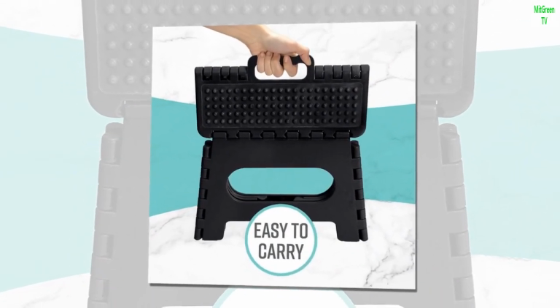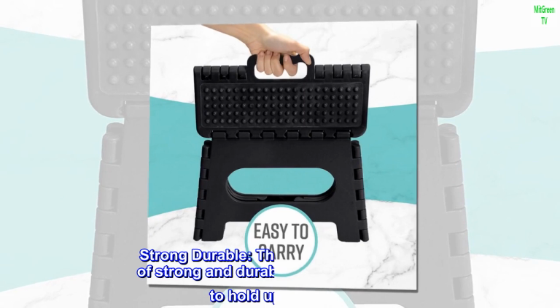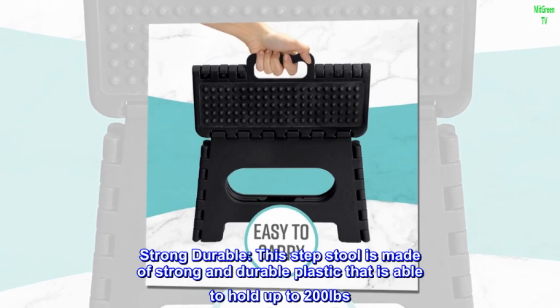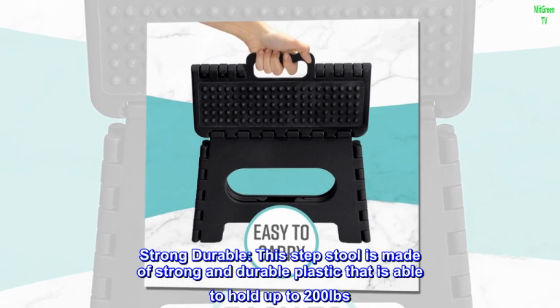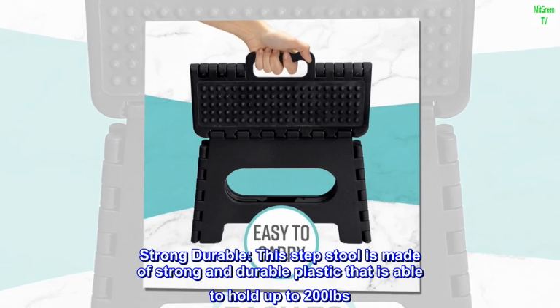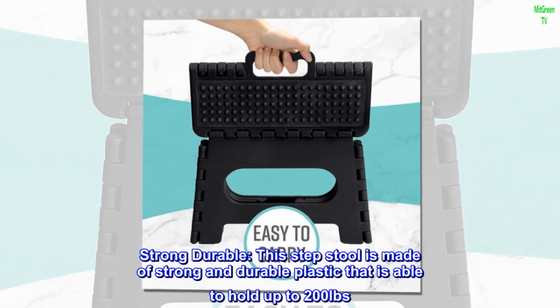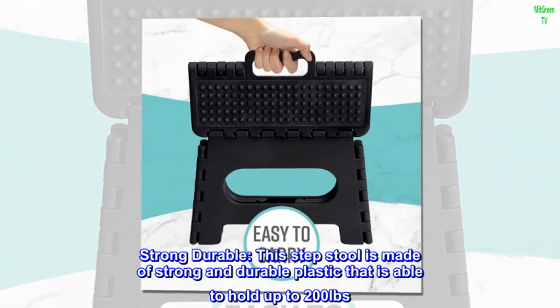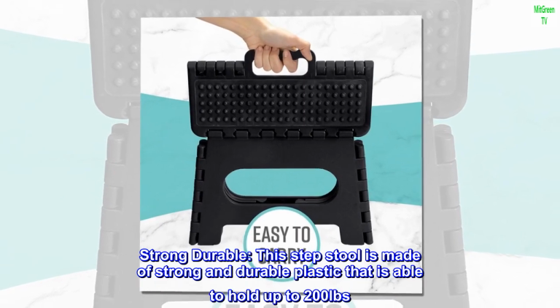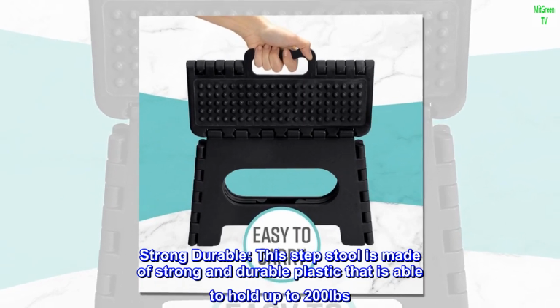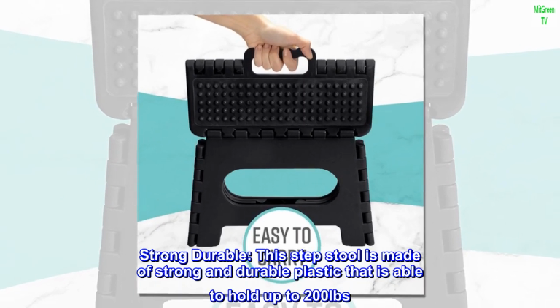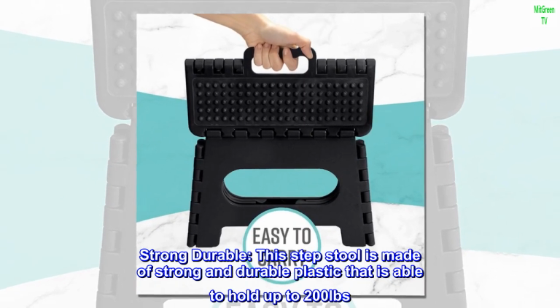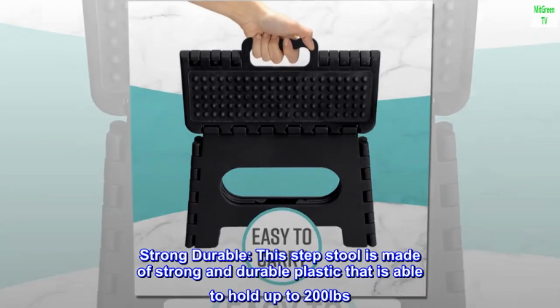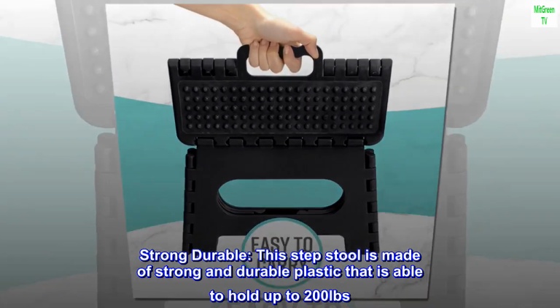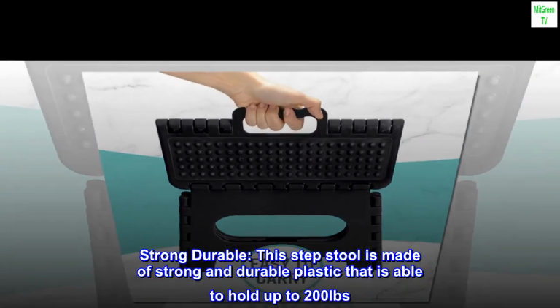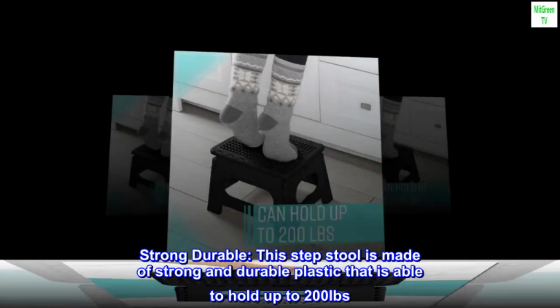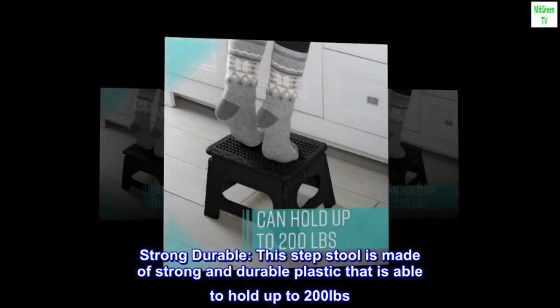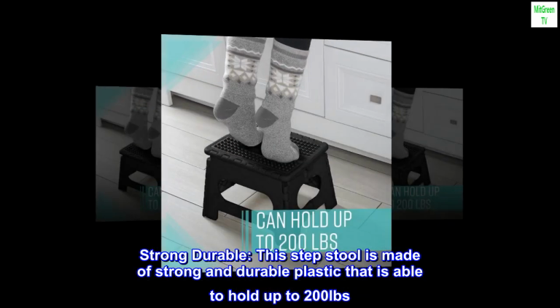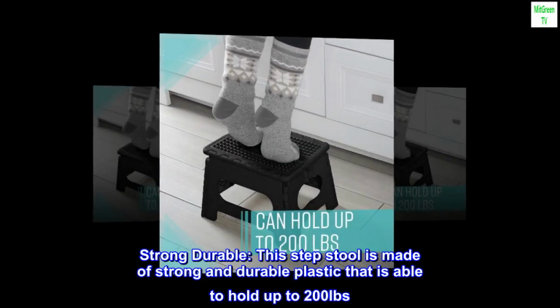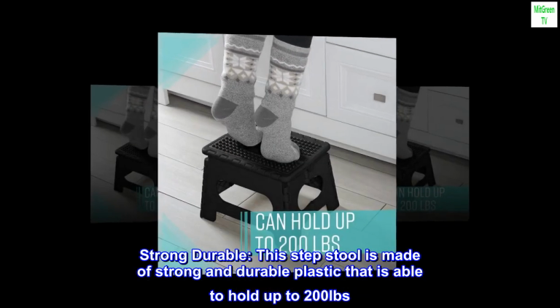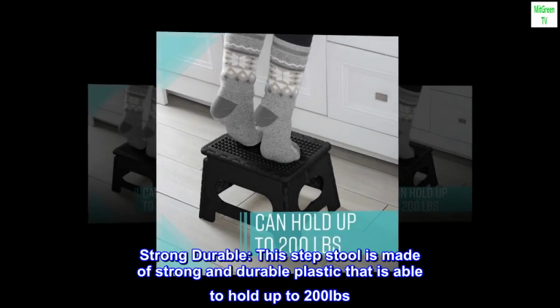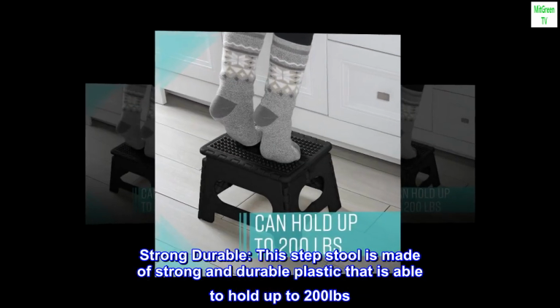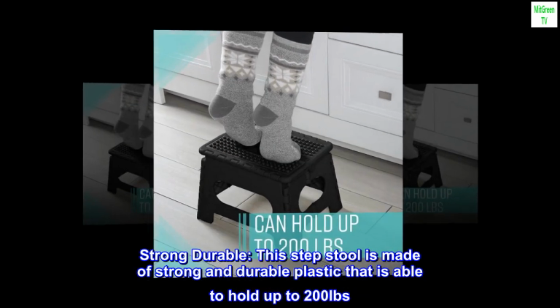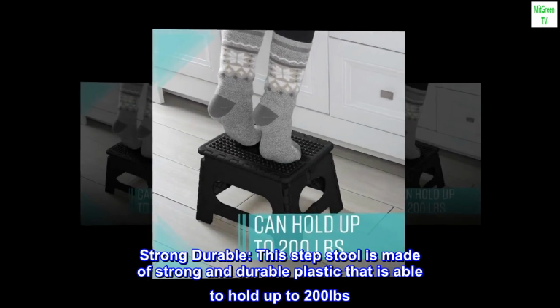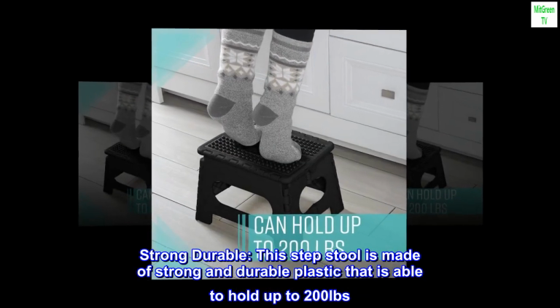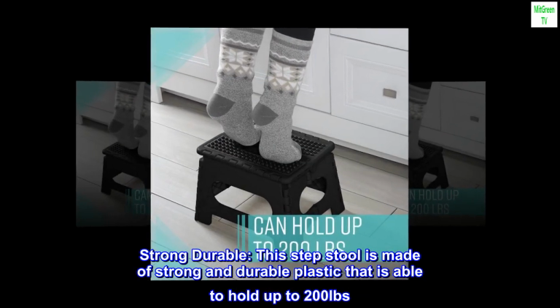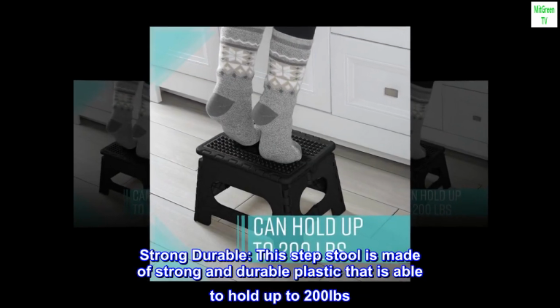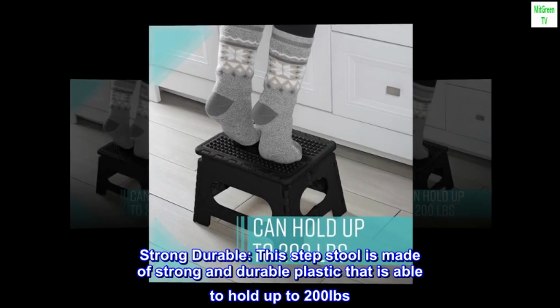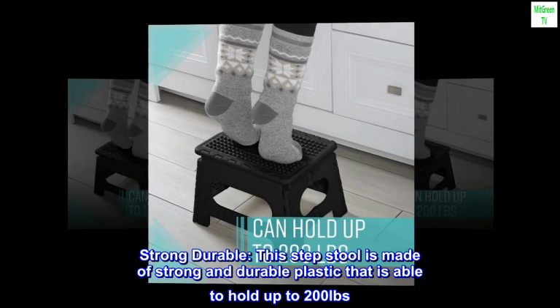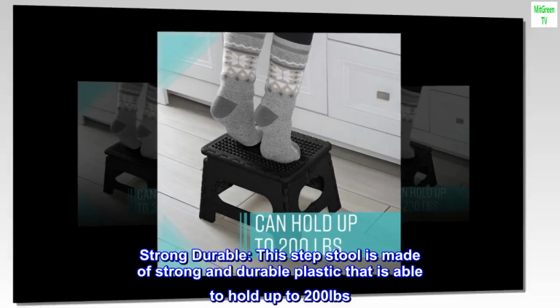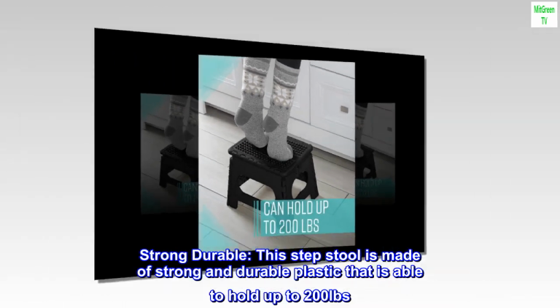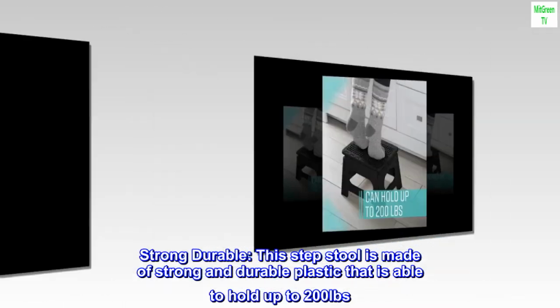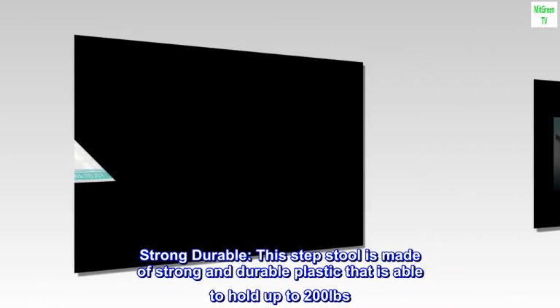Strong and durable — this step stool is made of strong and durable plastic that is able to hold up to 200 pounds.